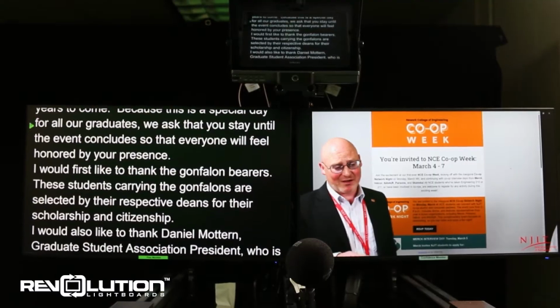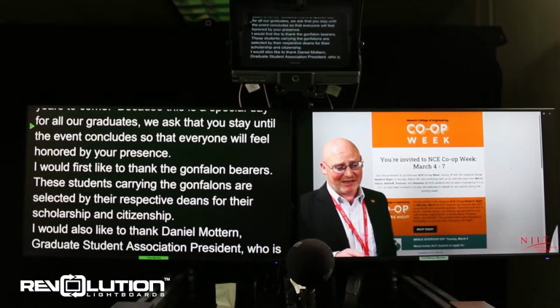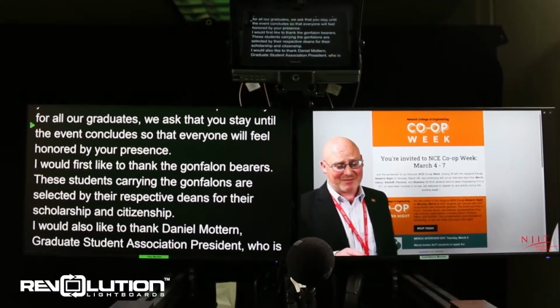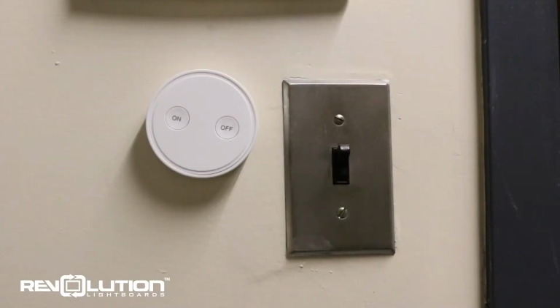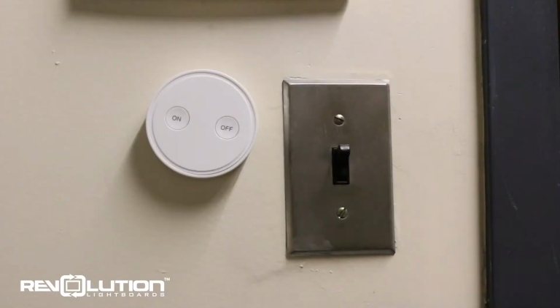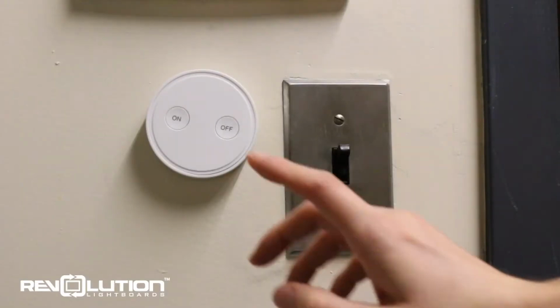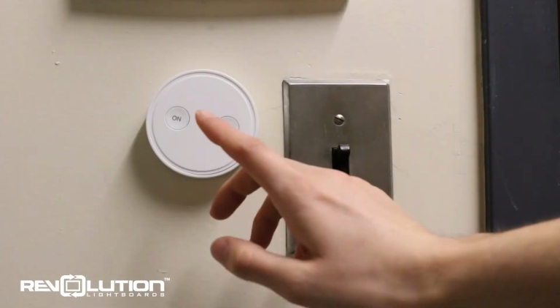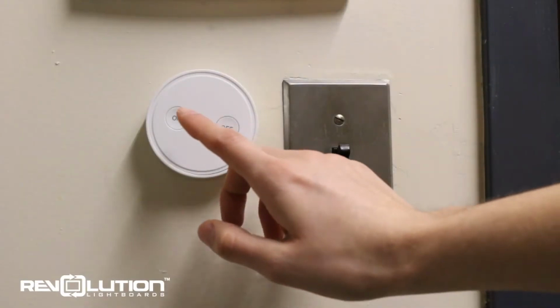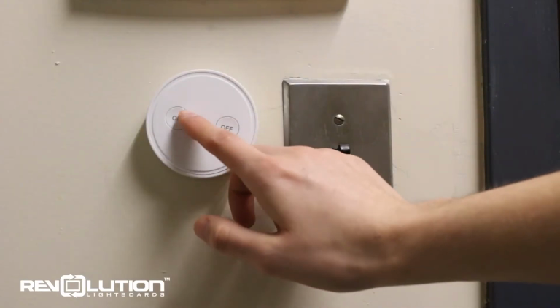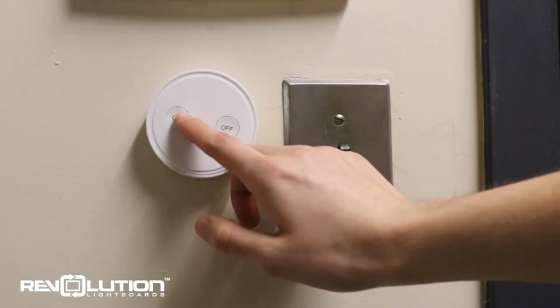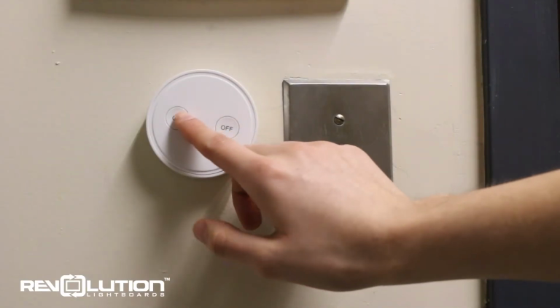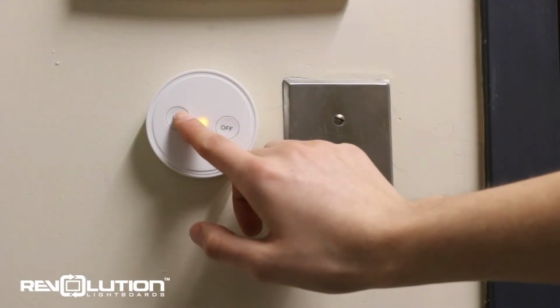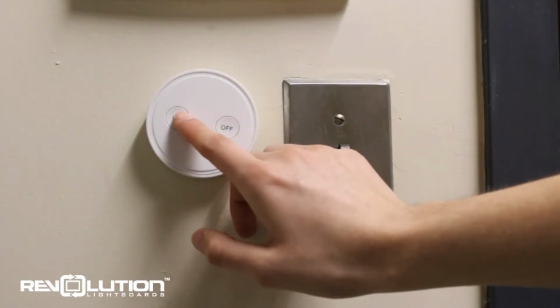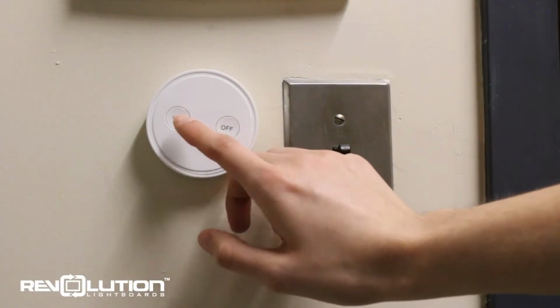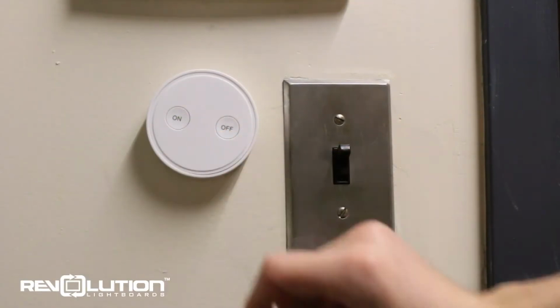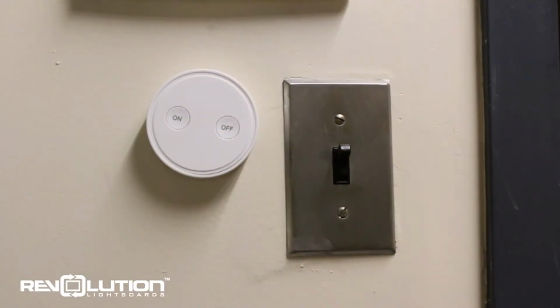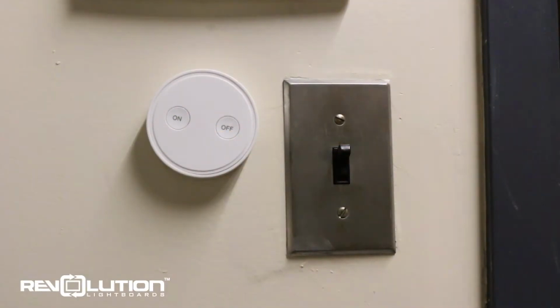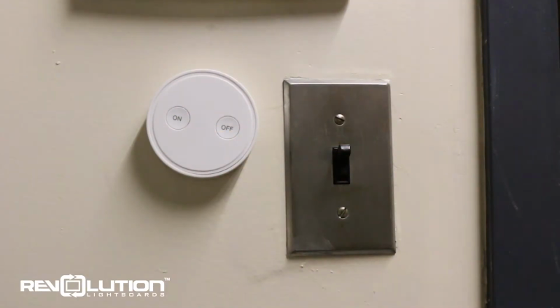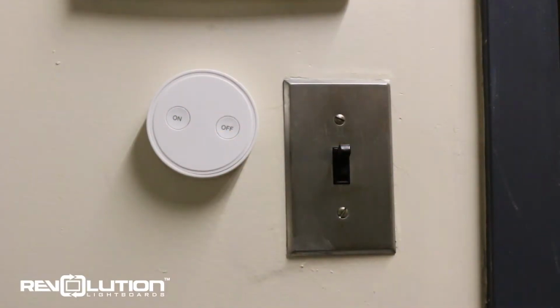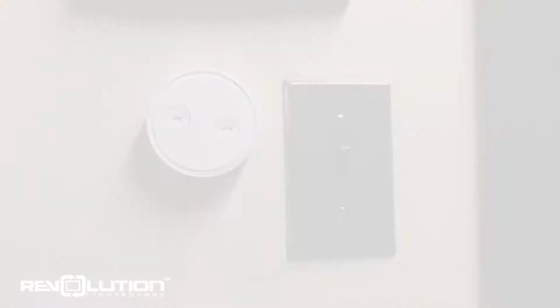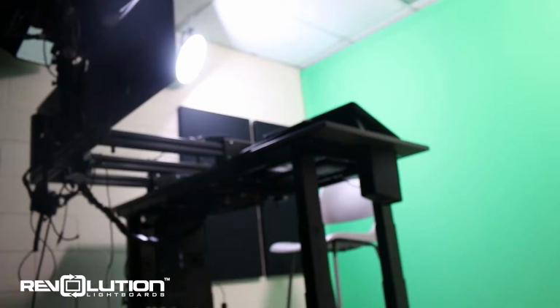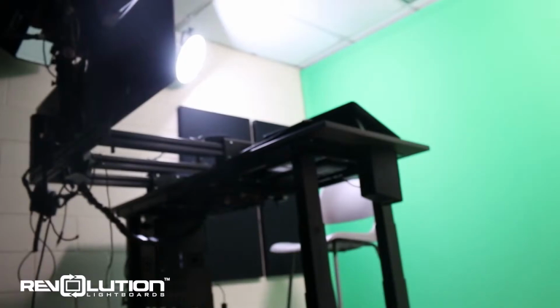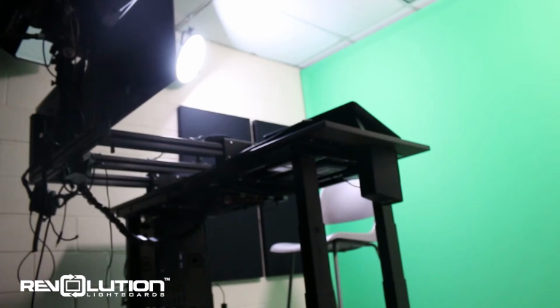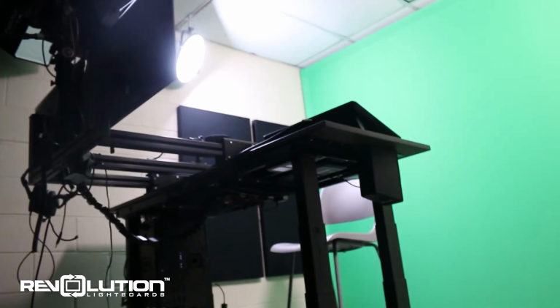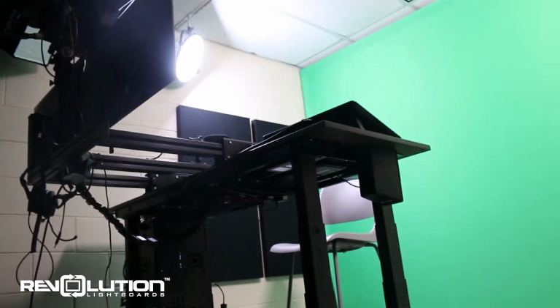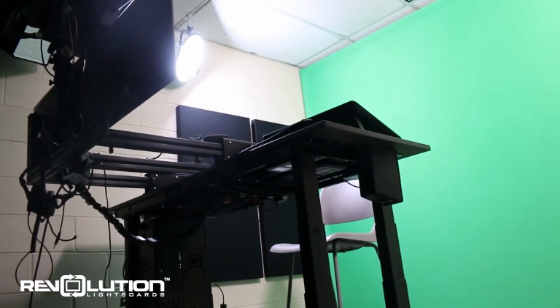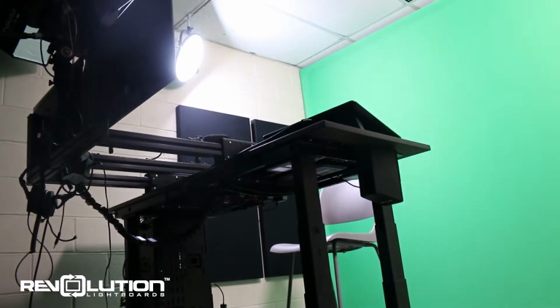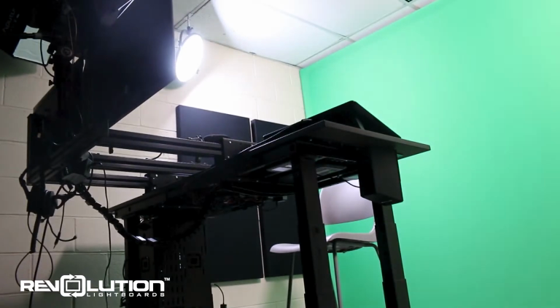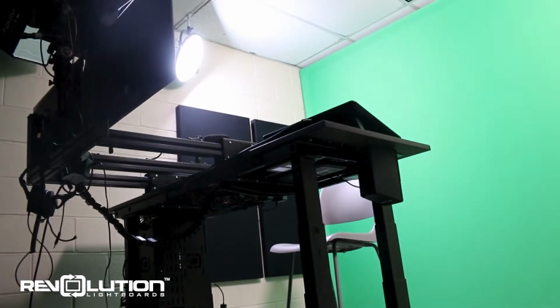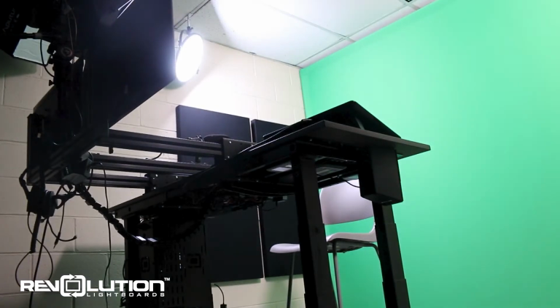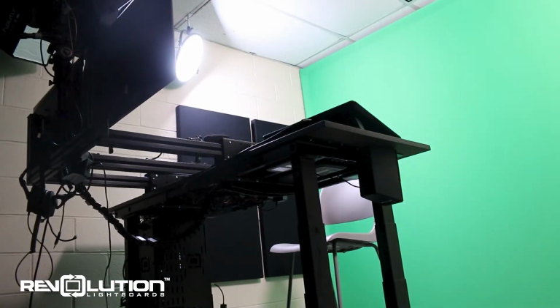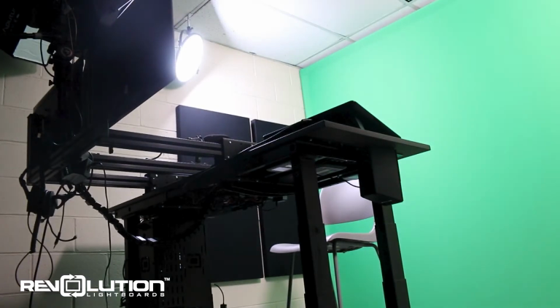As the name suggests, the one-button studio activates with just one button press, located near the recording room's light switch.